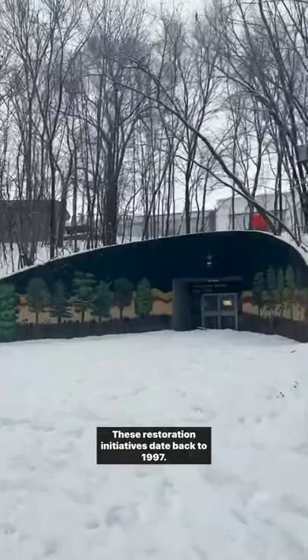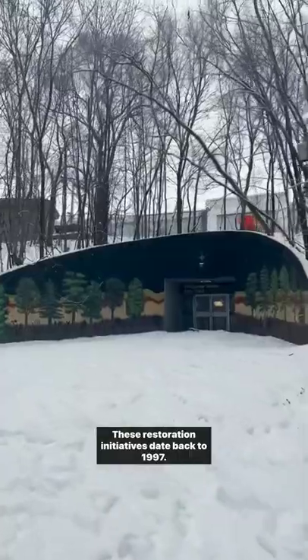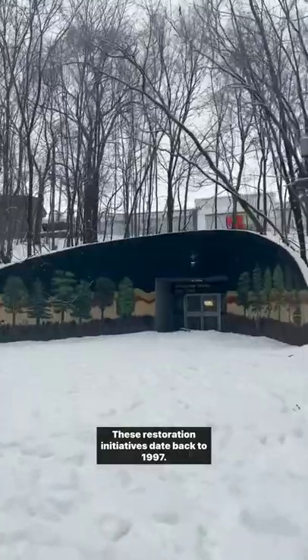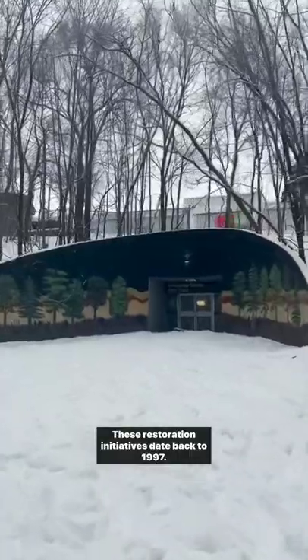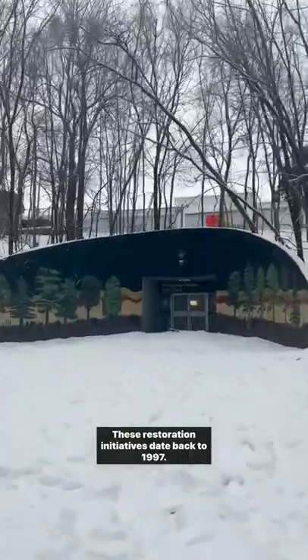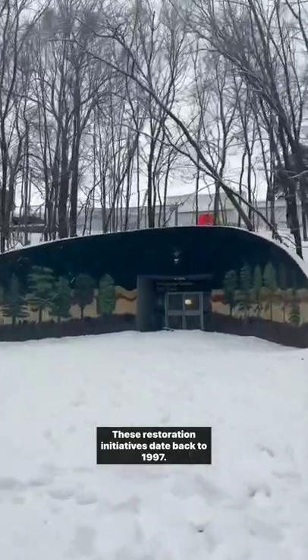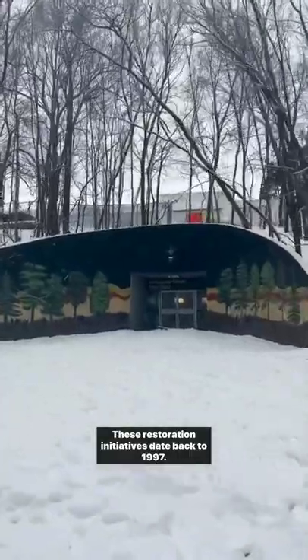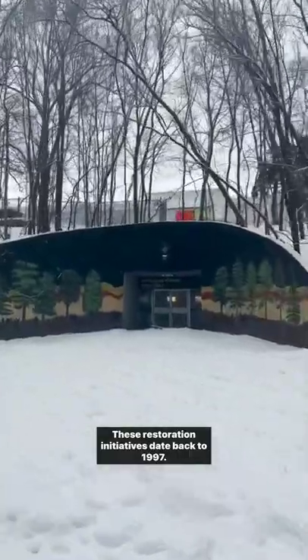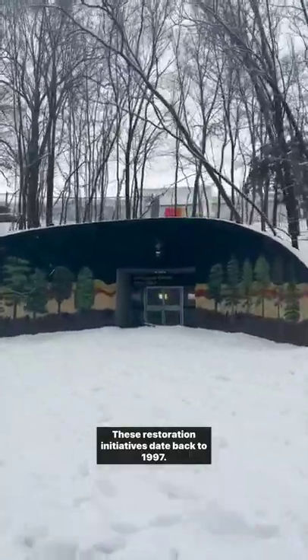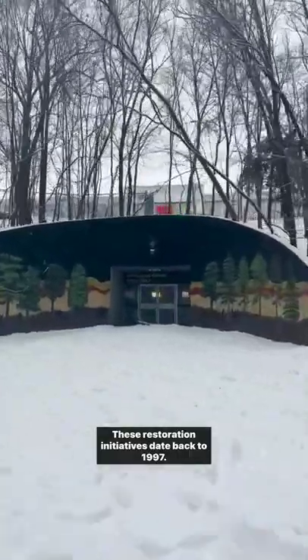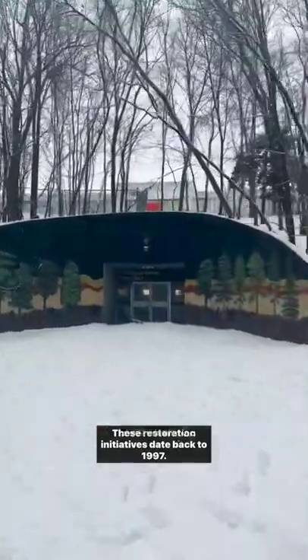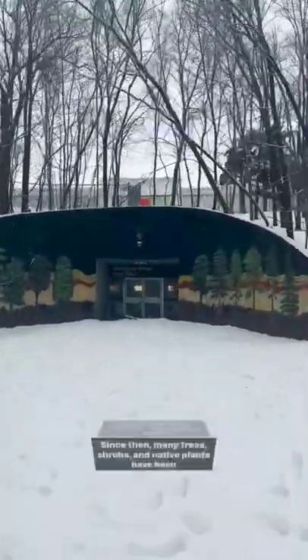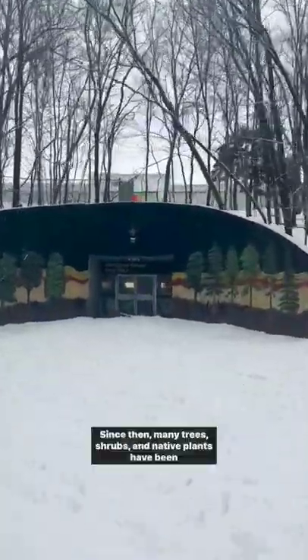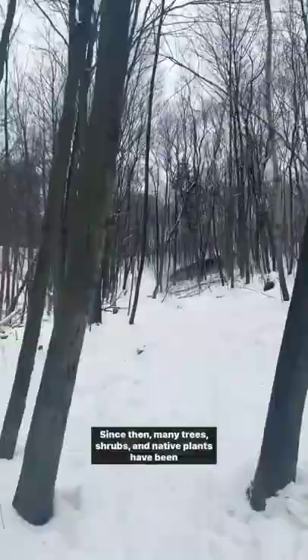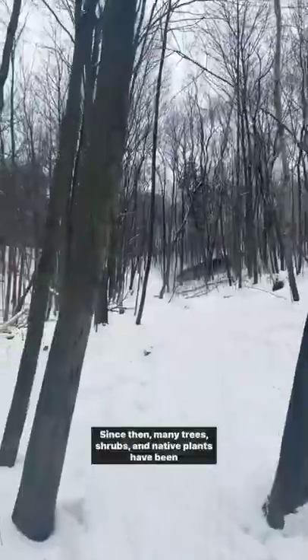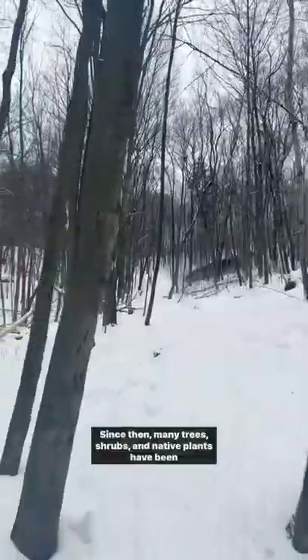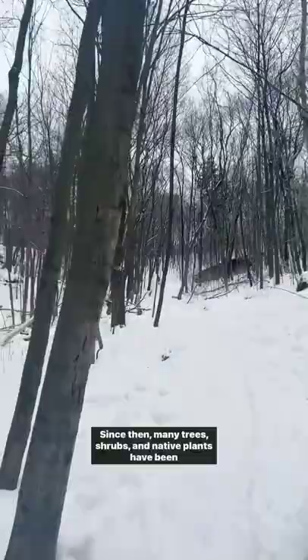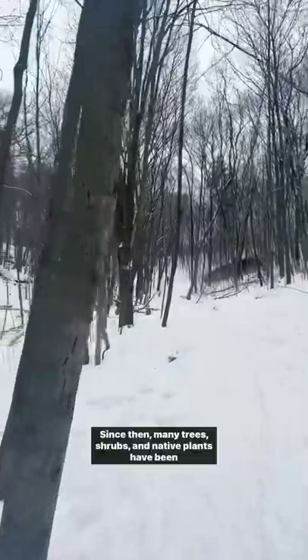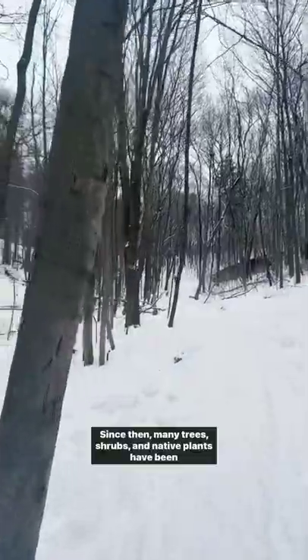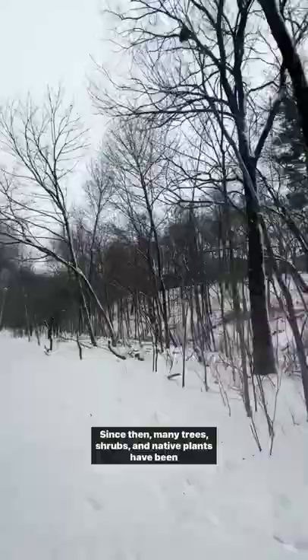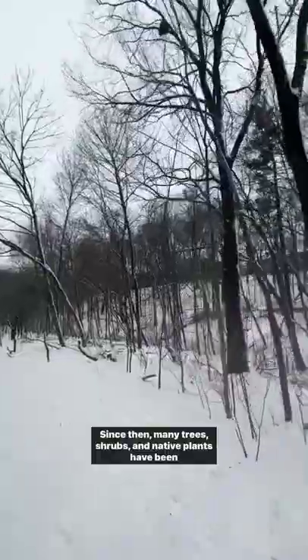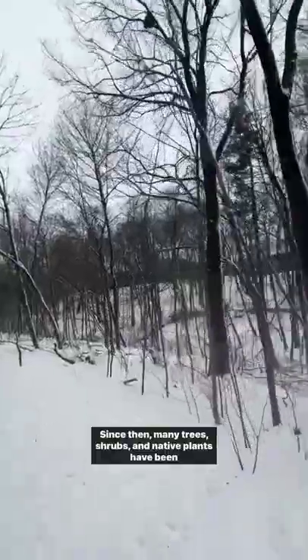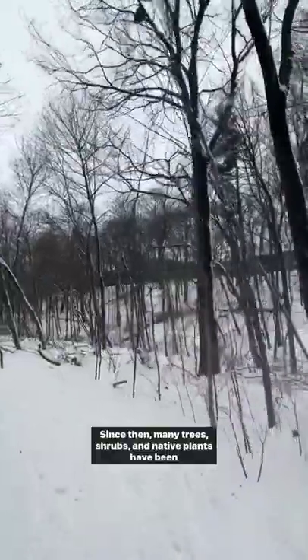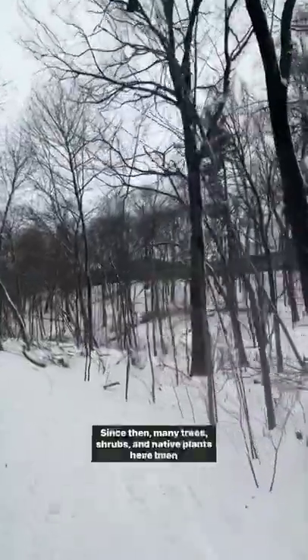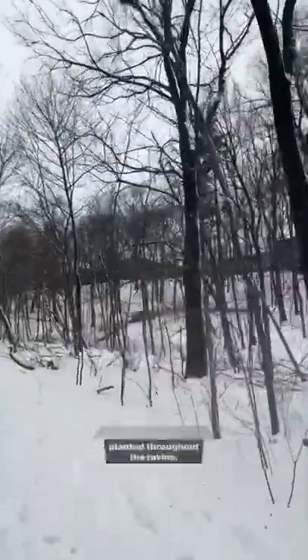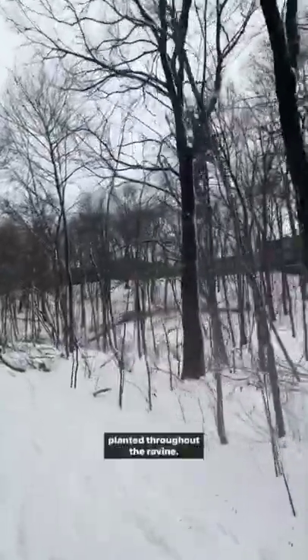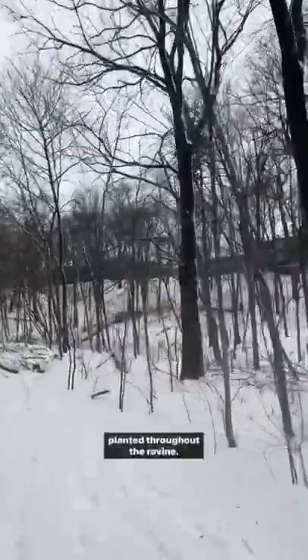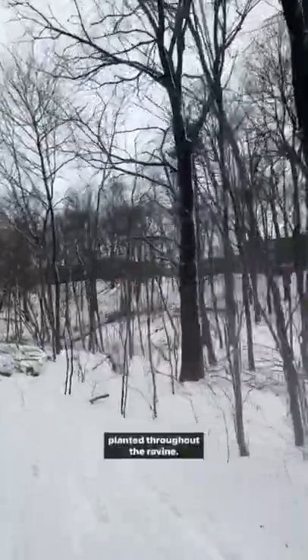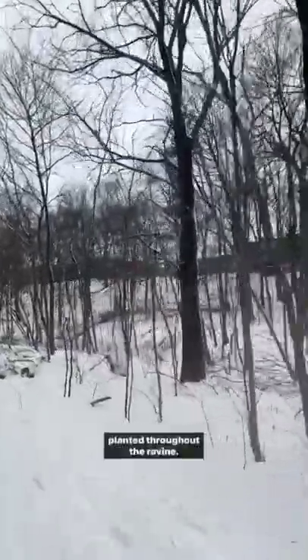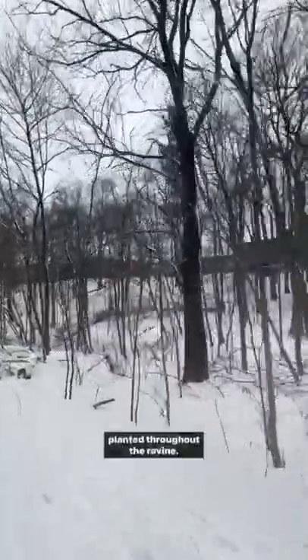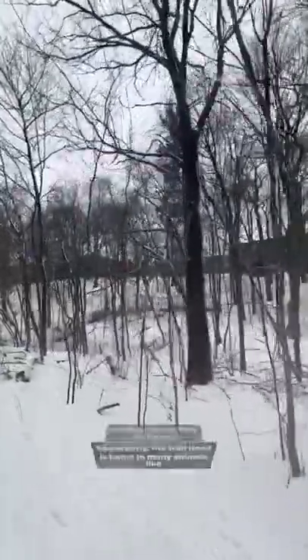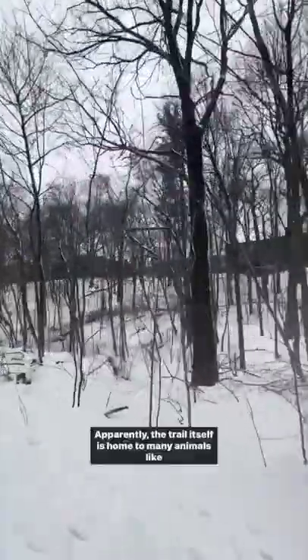These restoration initiatives date back to 1997. Since then, many trees, shrubs, and native plants have been planted throughout the ravine.